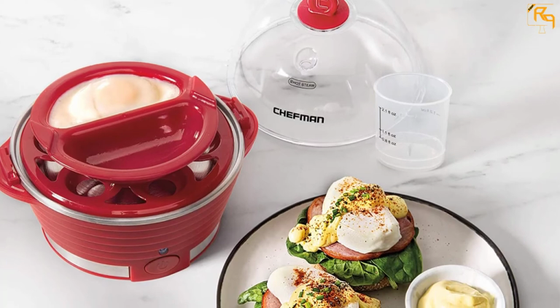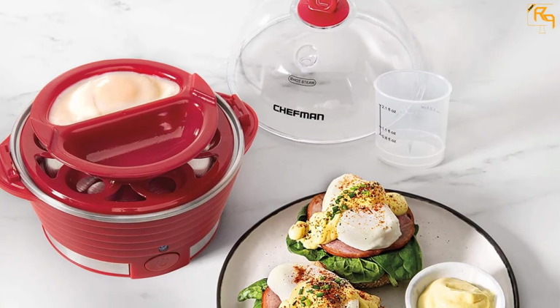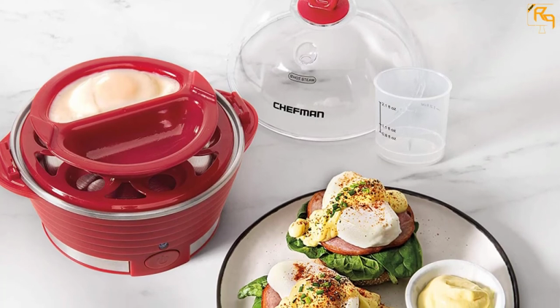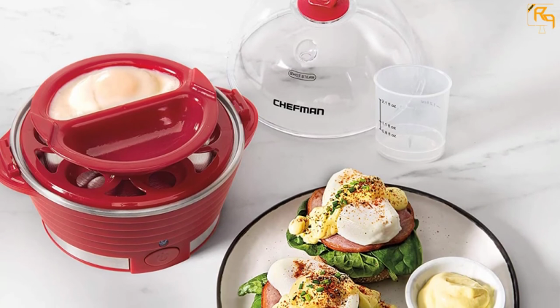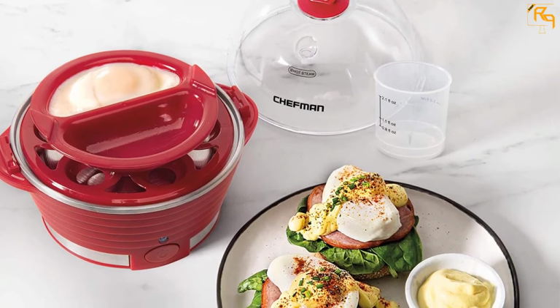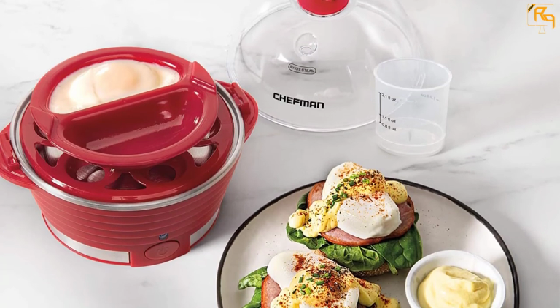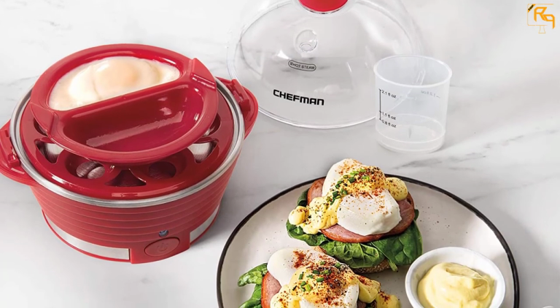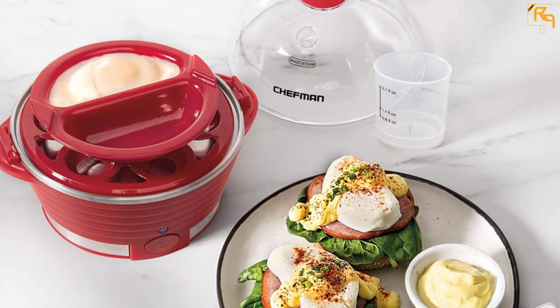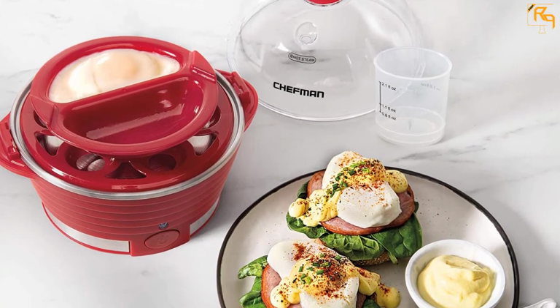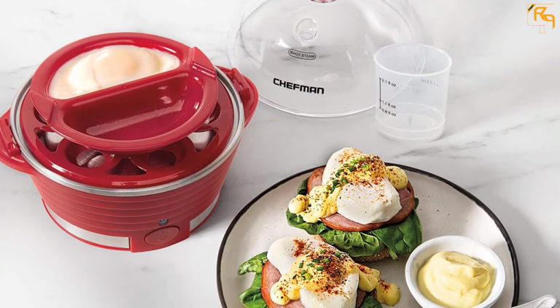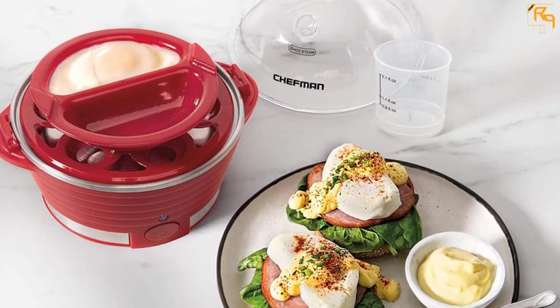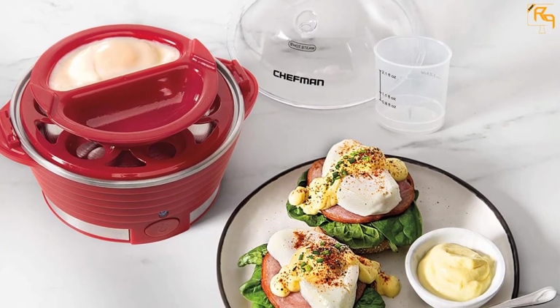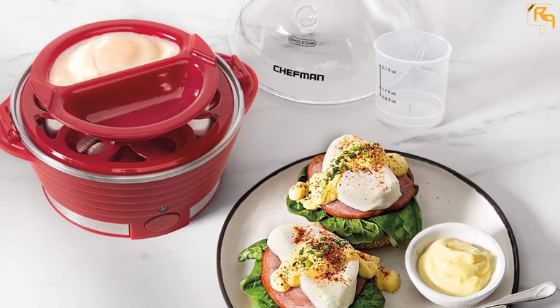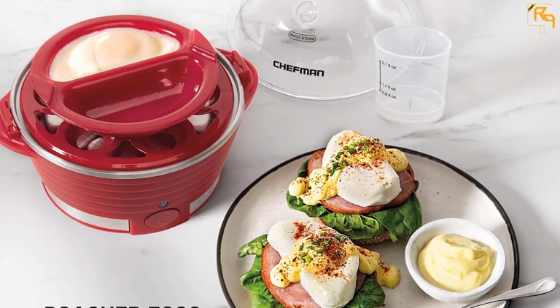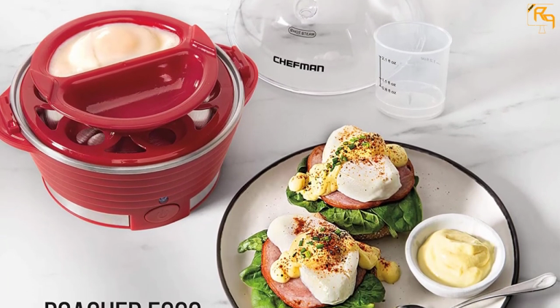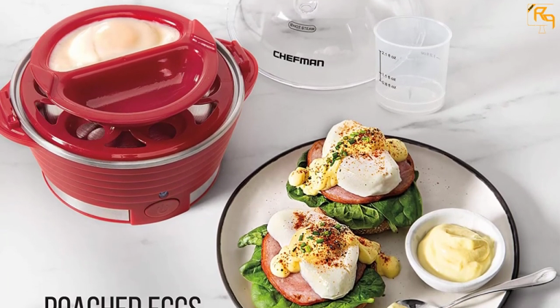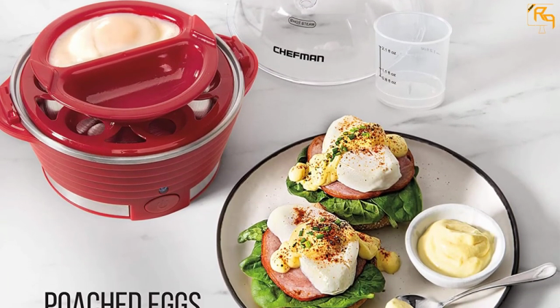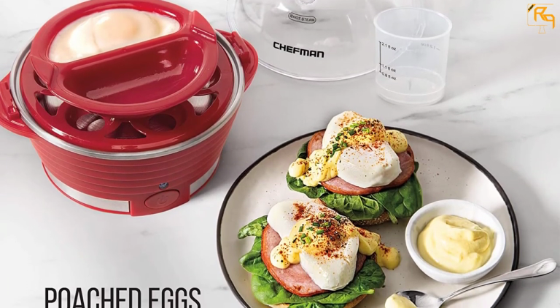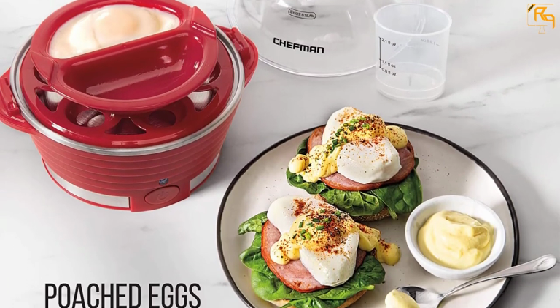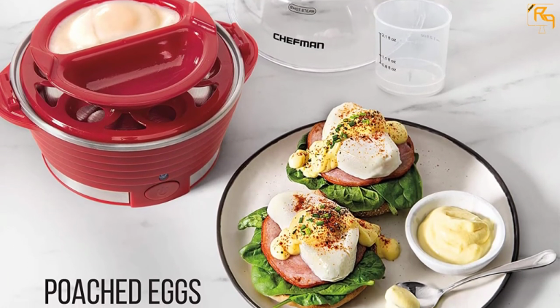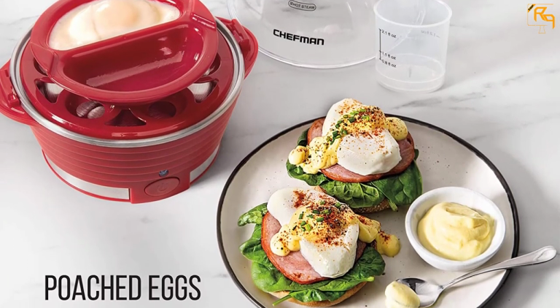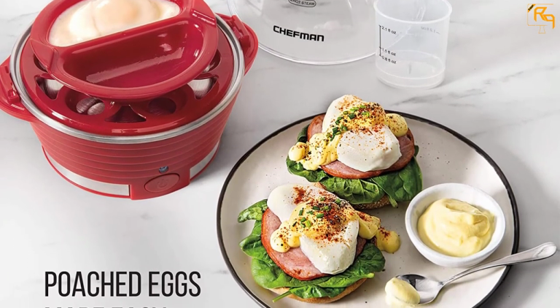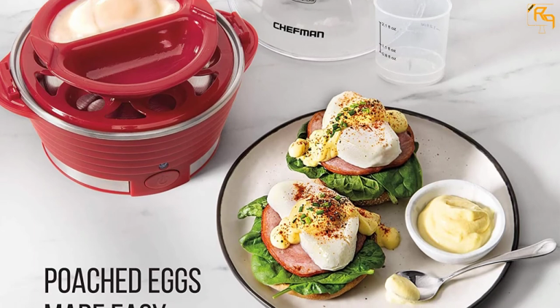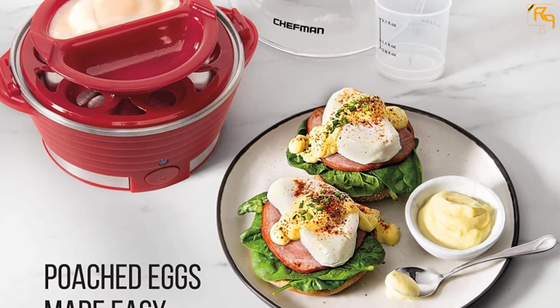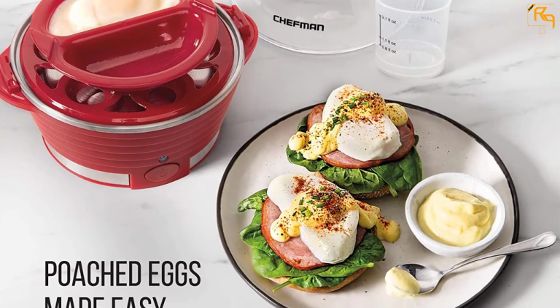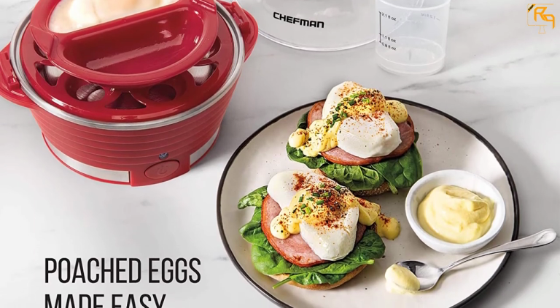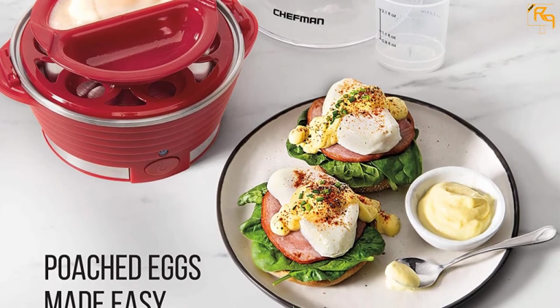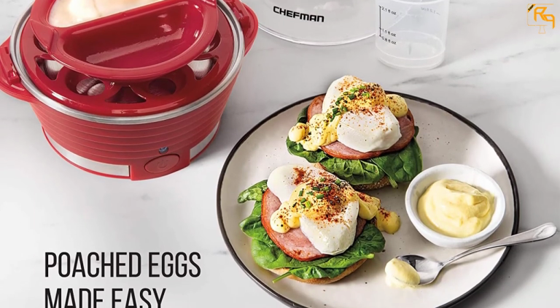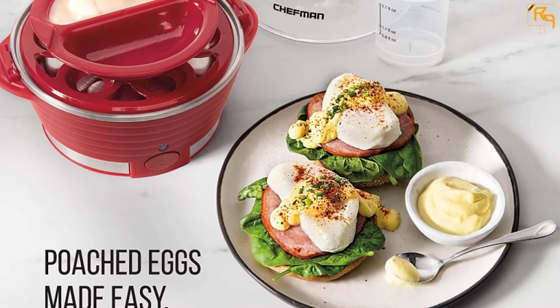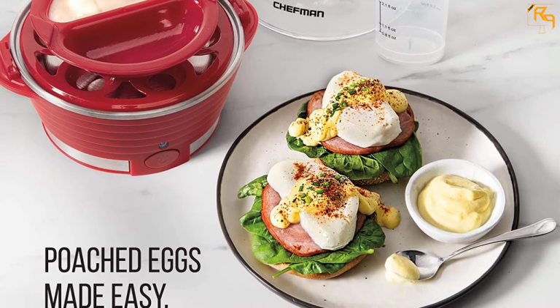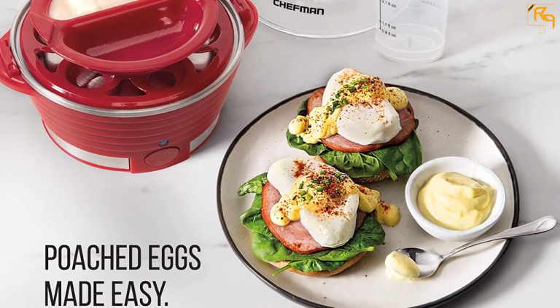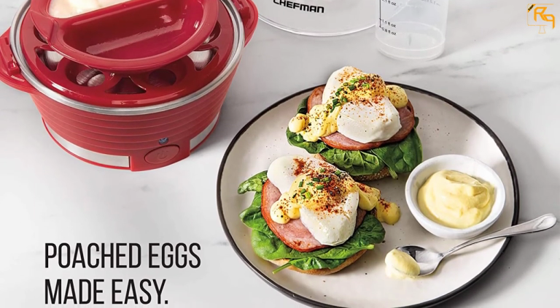Moreover, the compact size of this poacher makes it great for college dorms, kitchen, traveling, or anywhere extra space is needed.